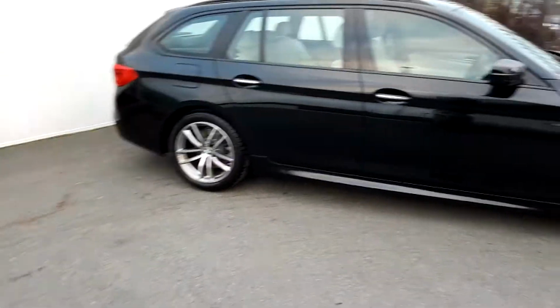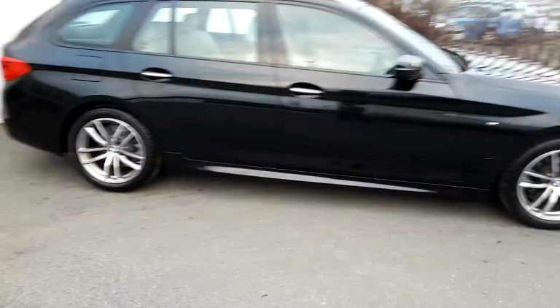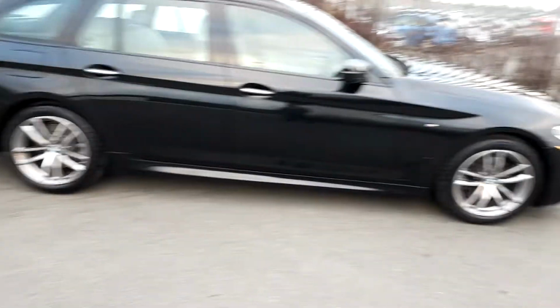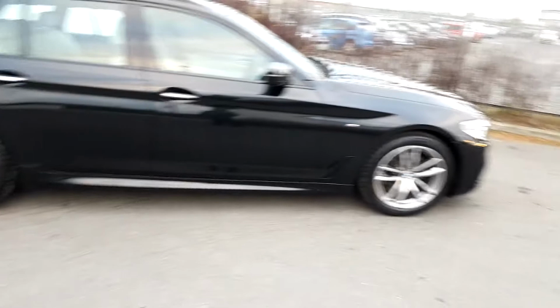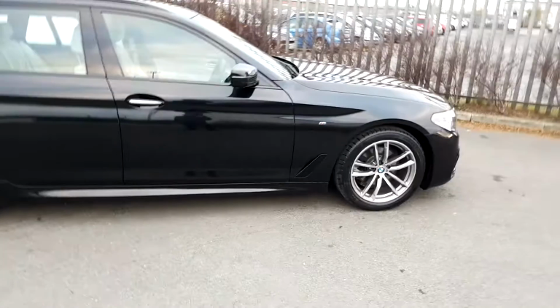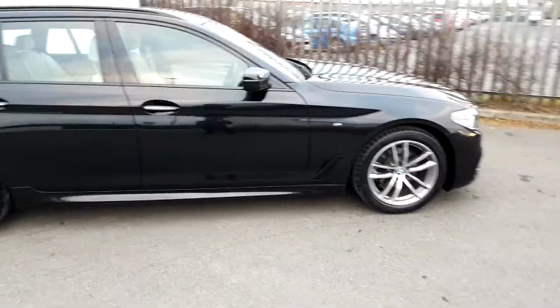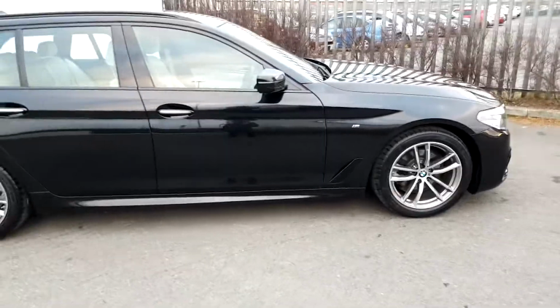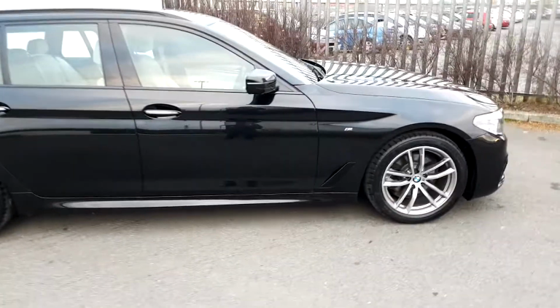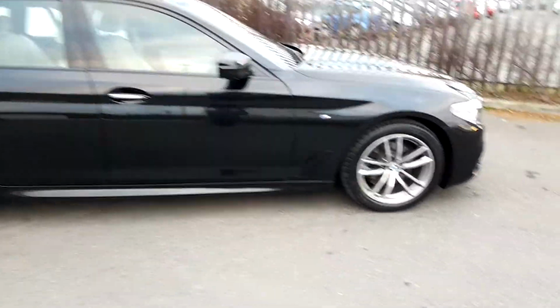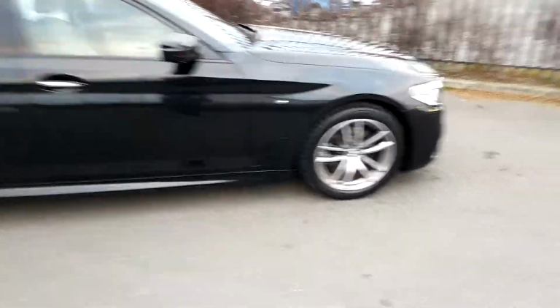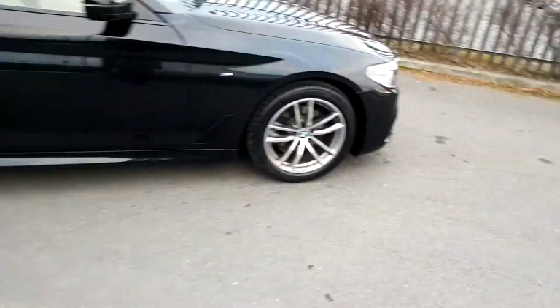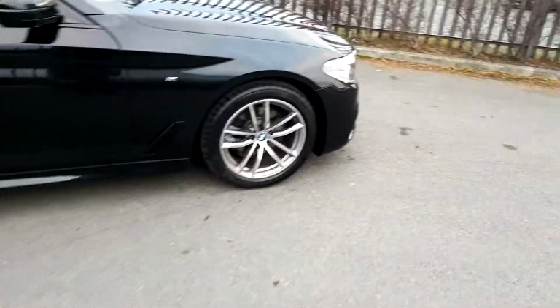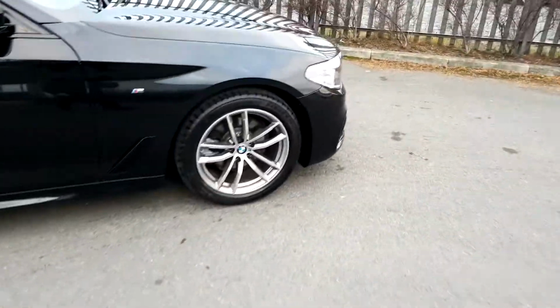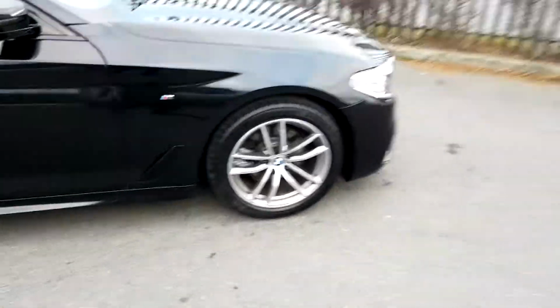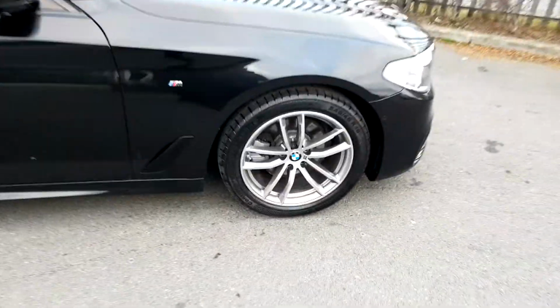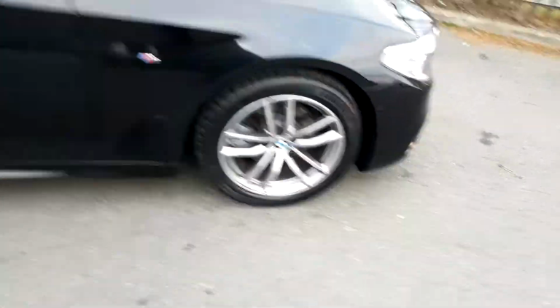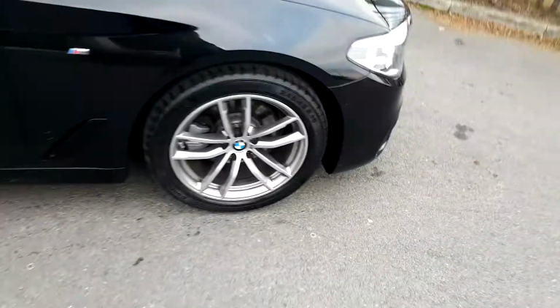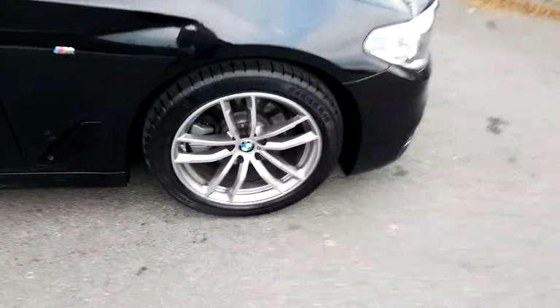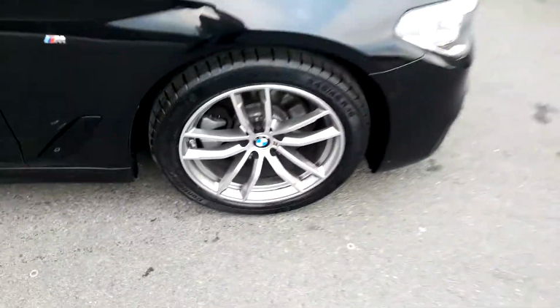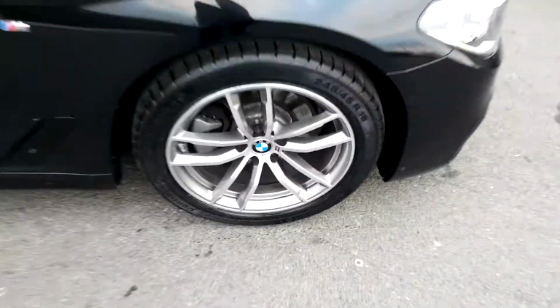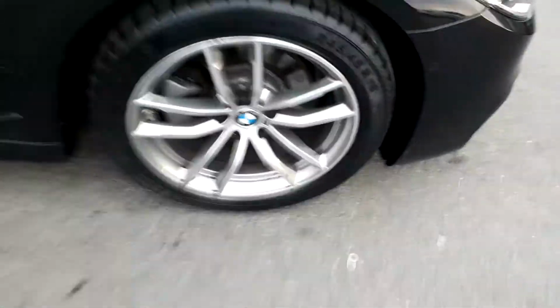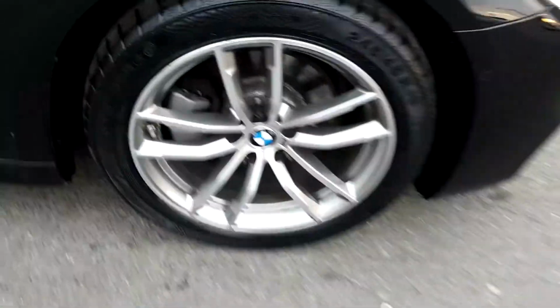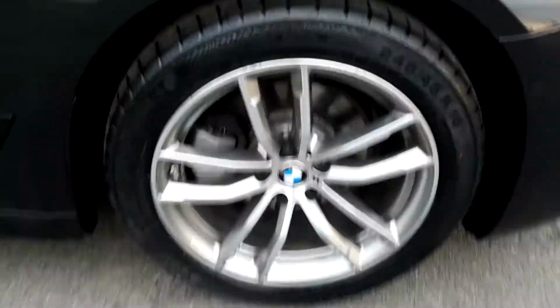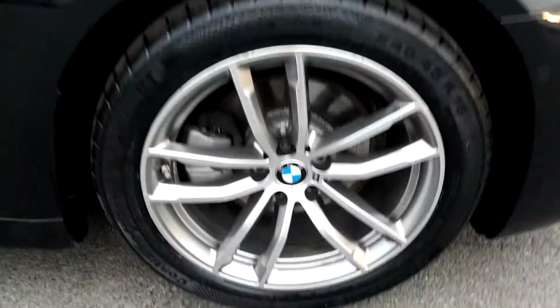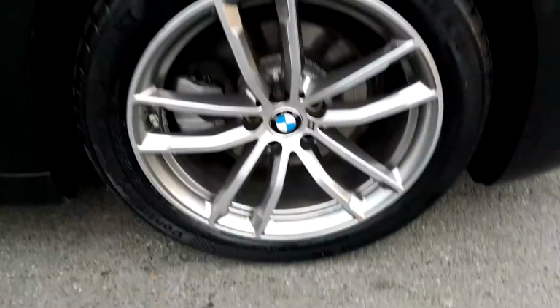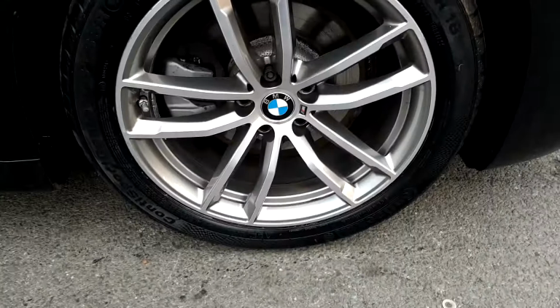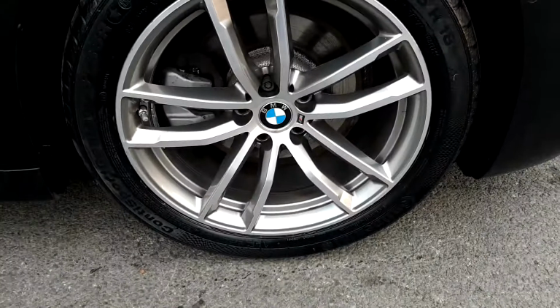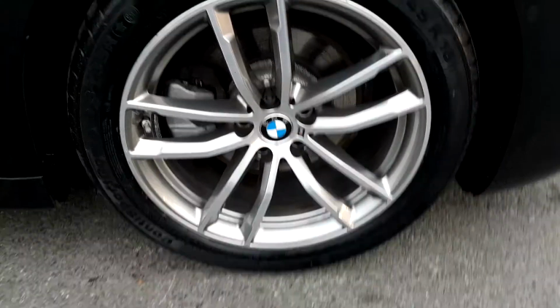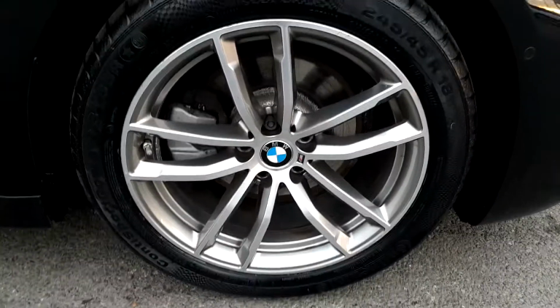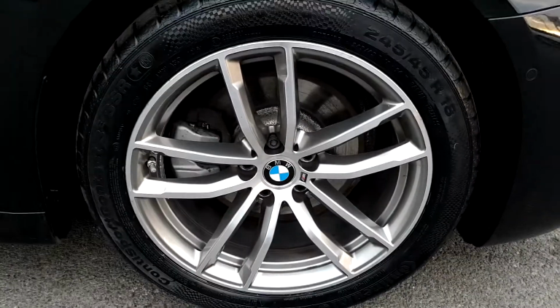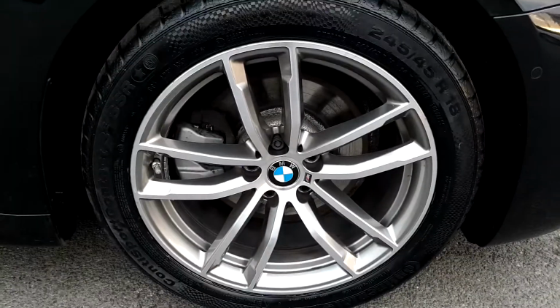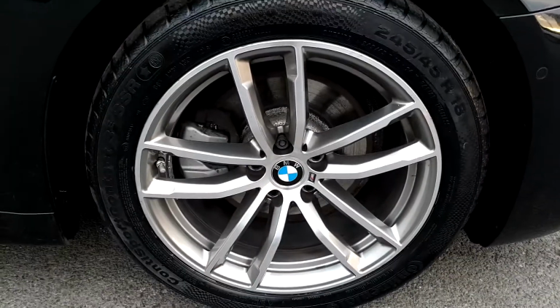The color is black sapphire. It has 18 inch alloy wheels on run-flat tires.